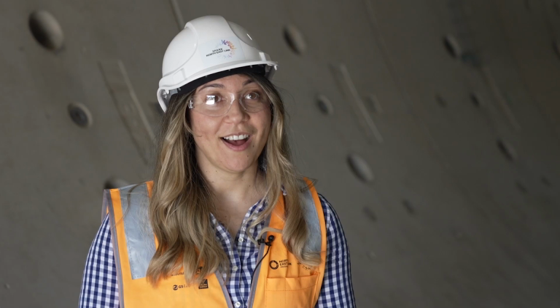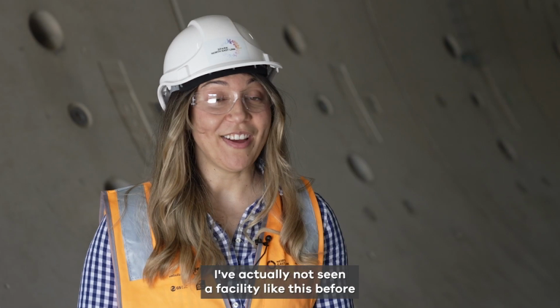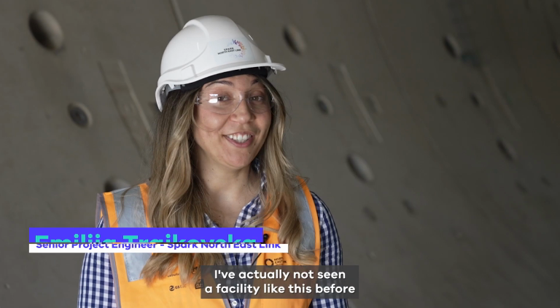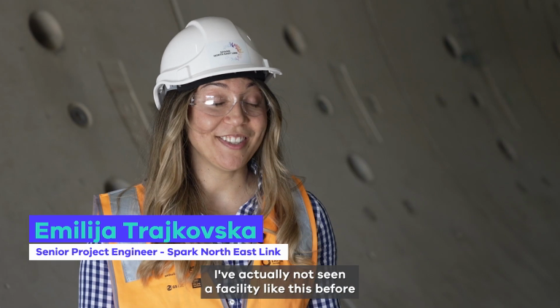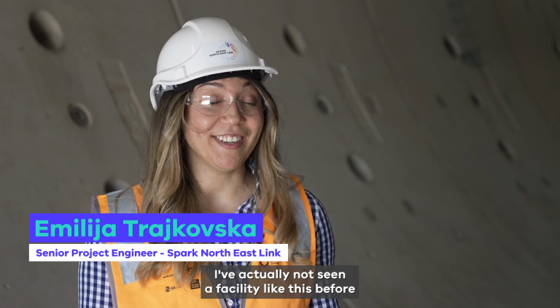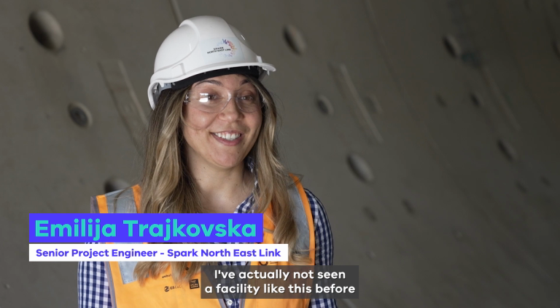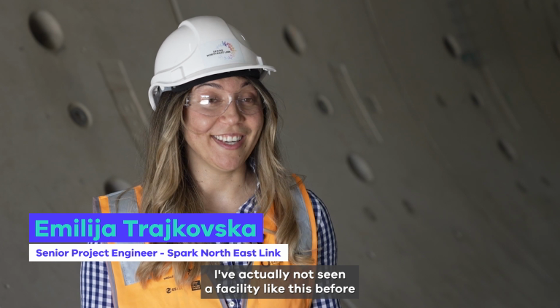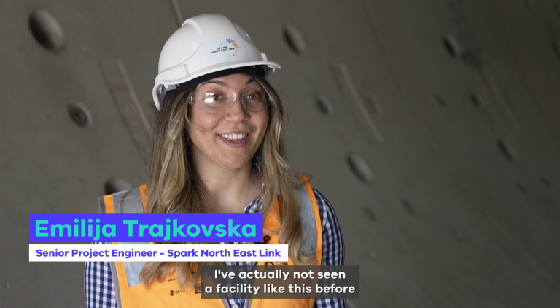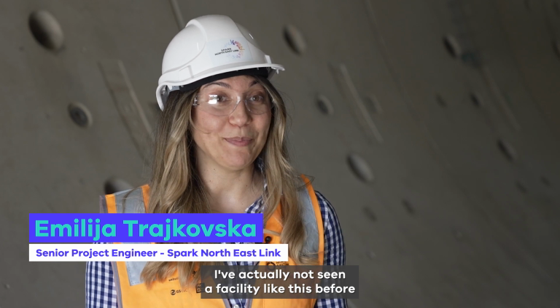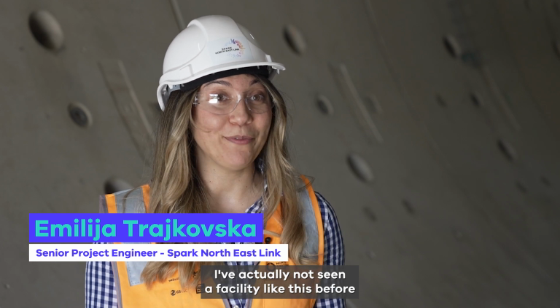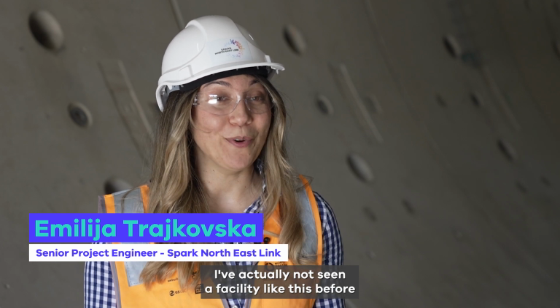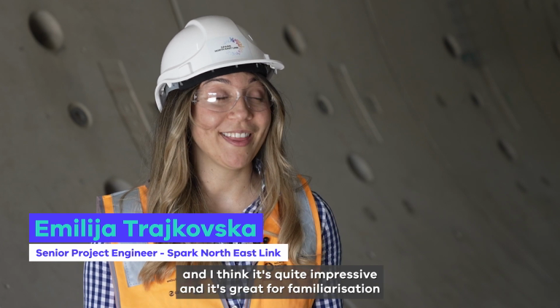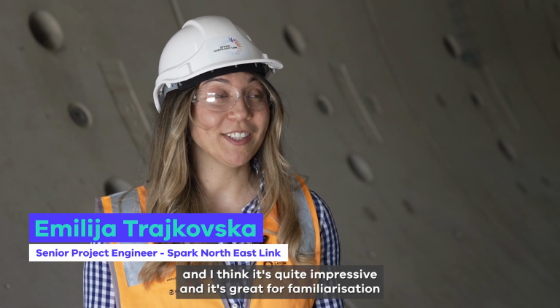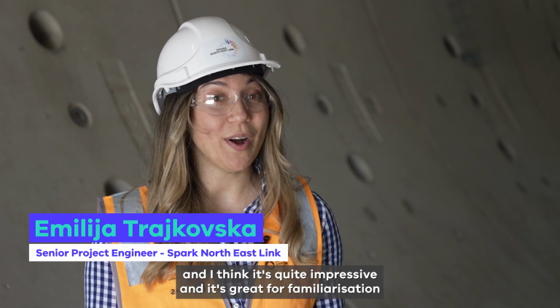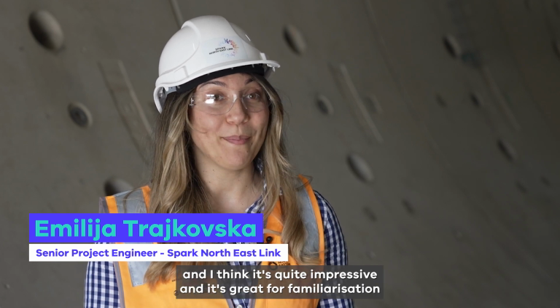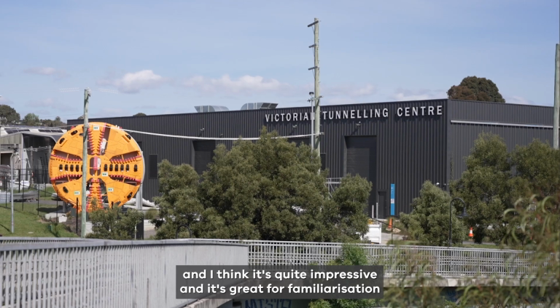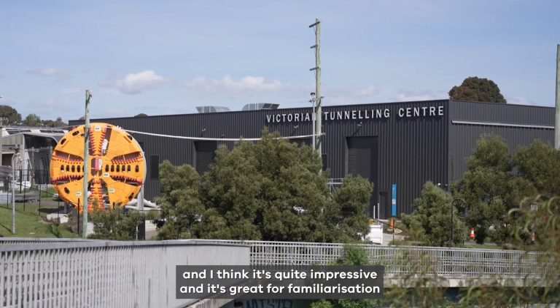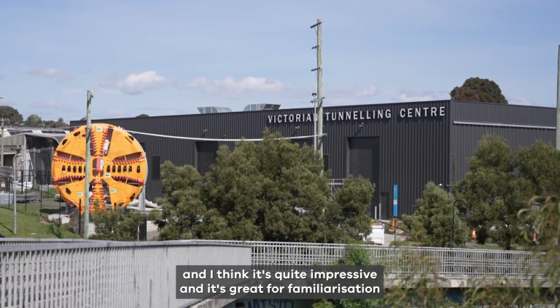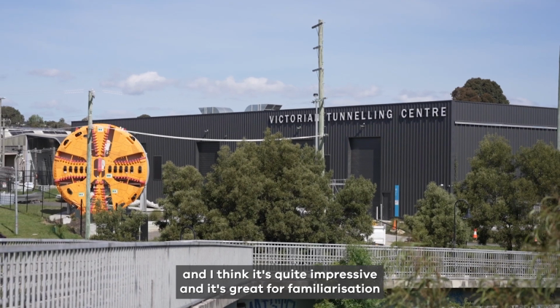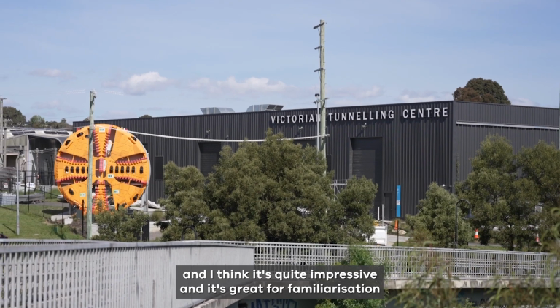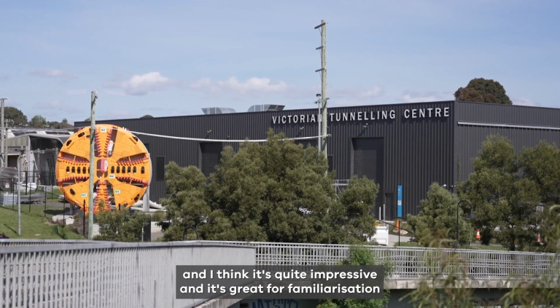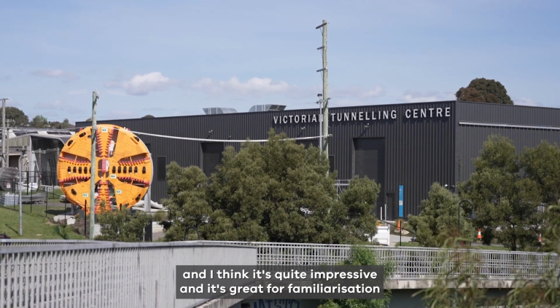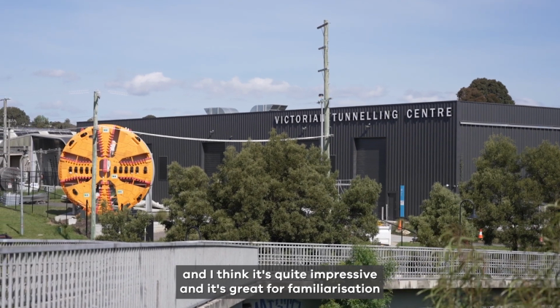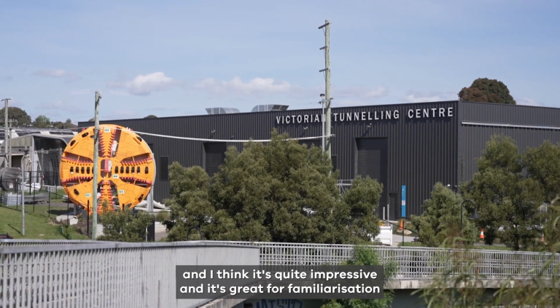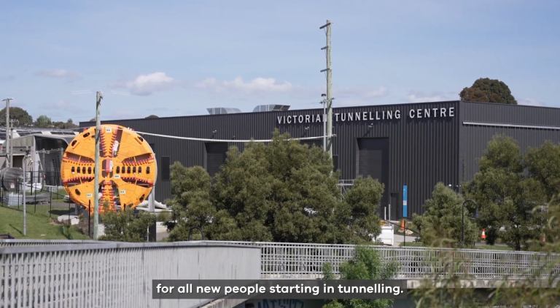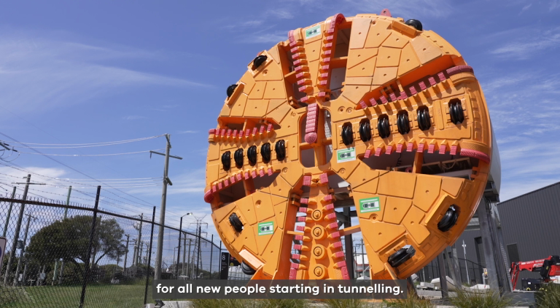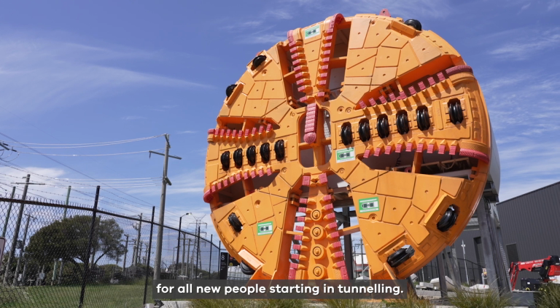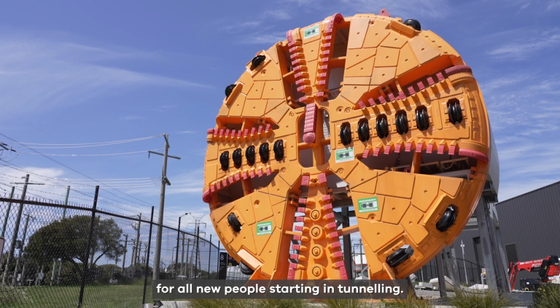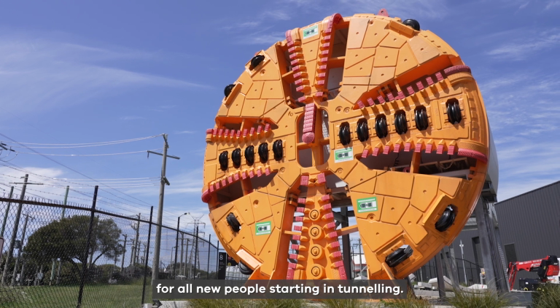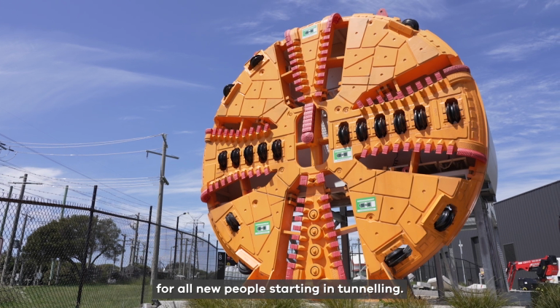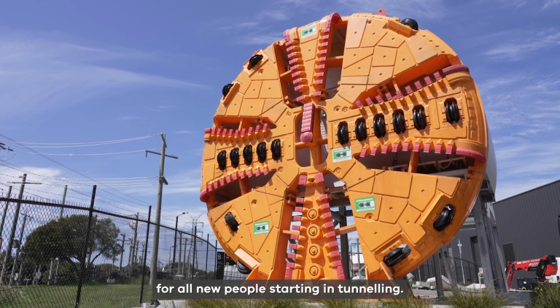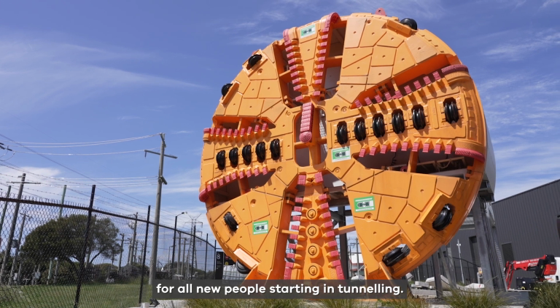I've actually not seen a facility like this before and I think it's quite impressive and it's great for familiarisation of all new people starting in tunnelling.